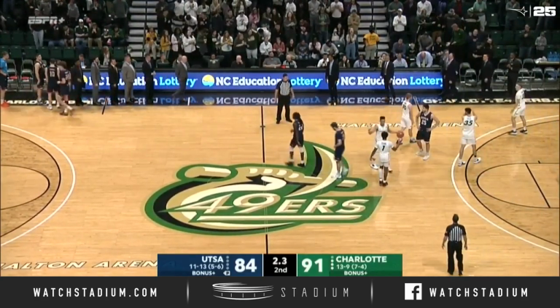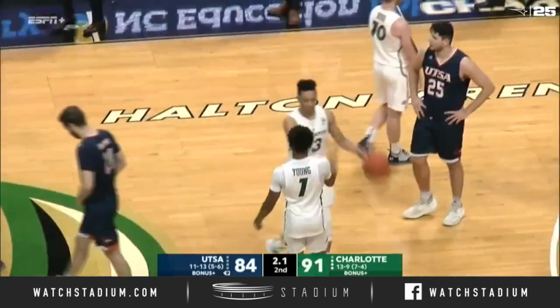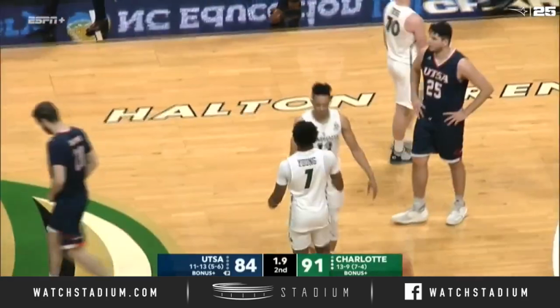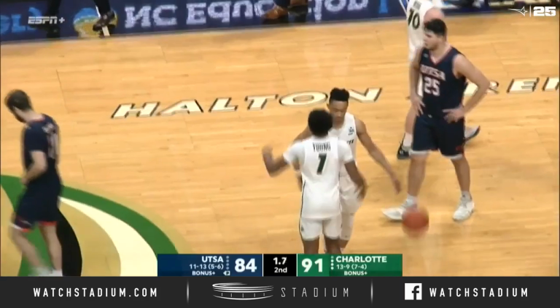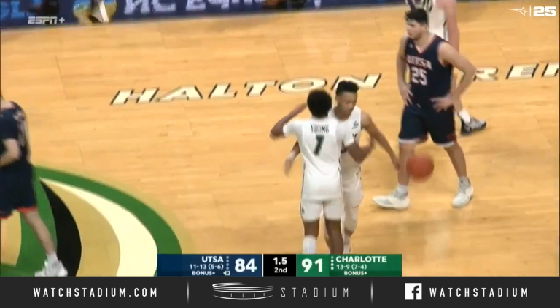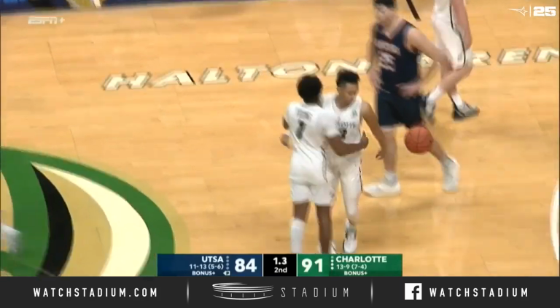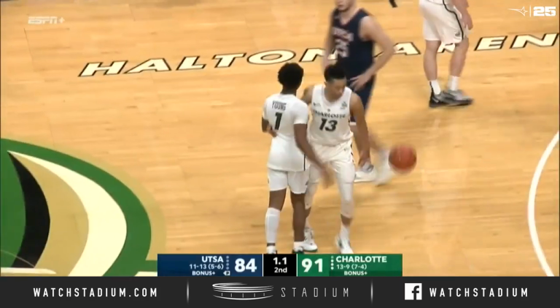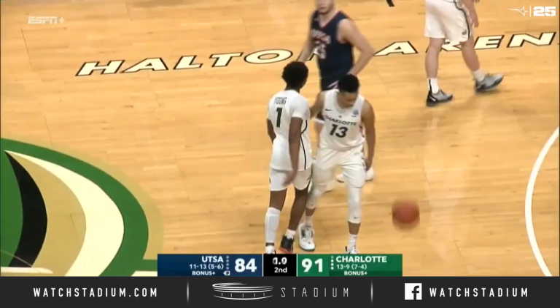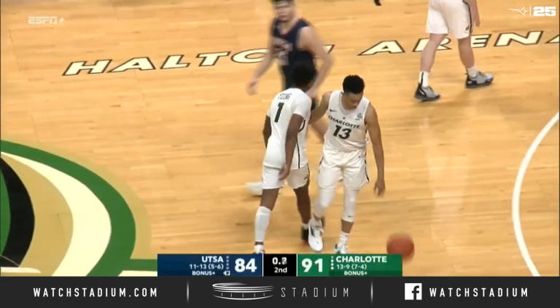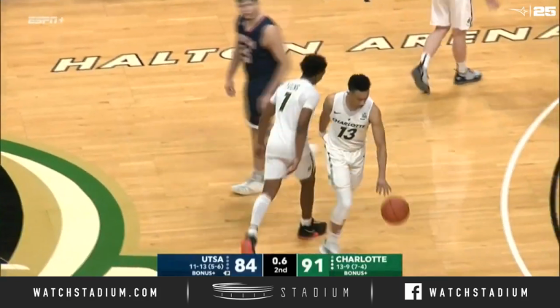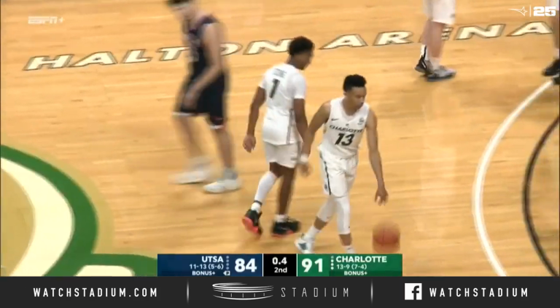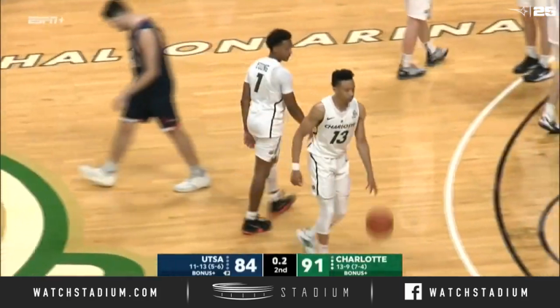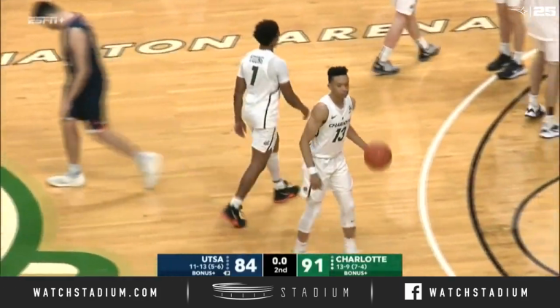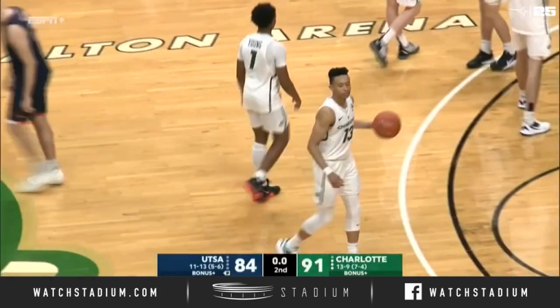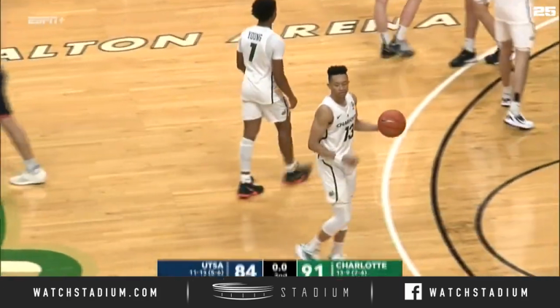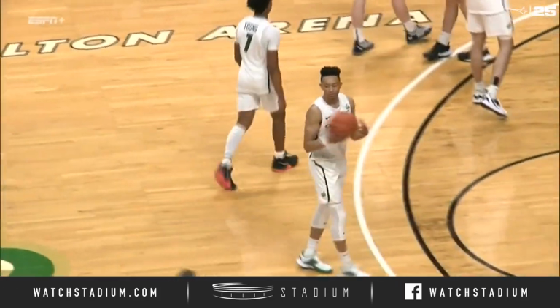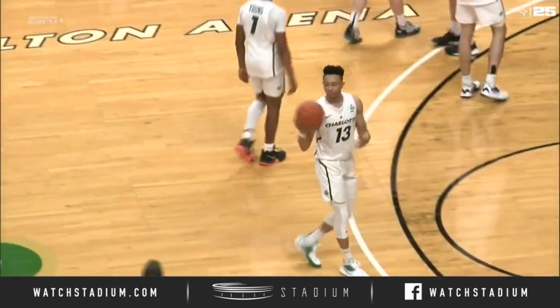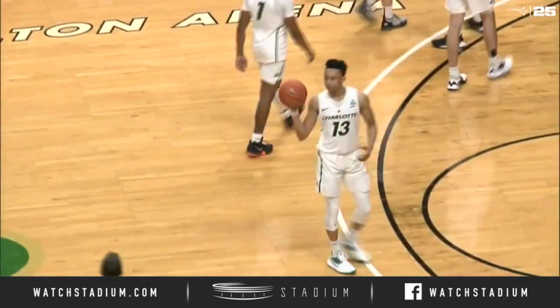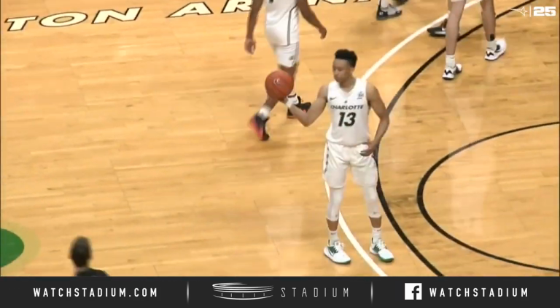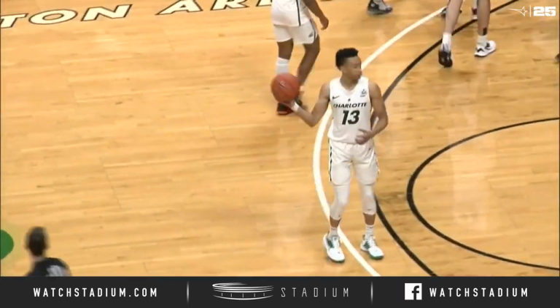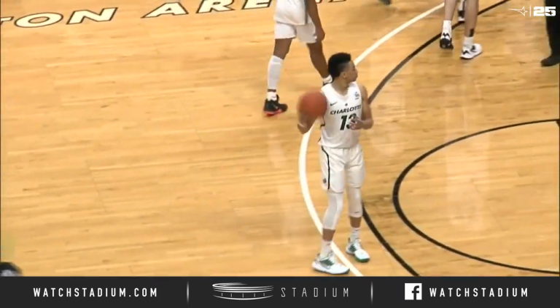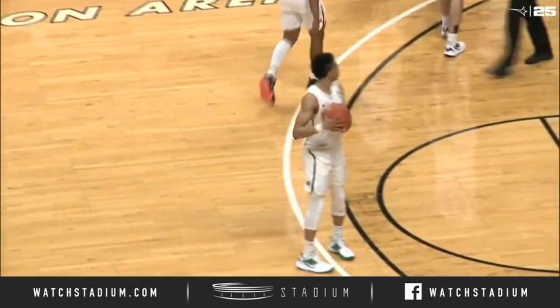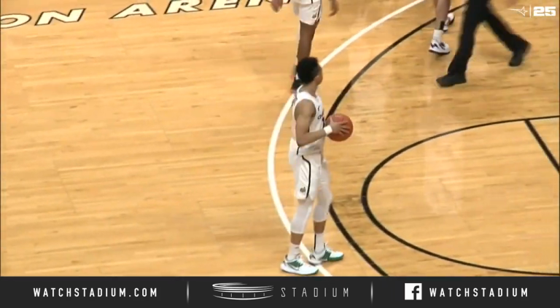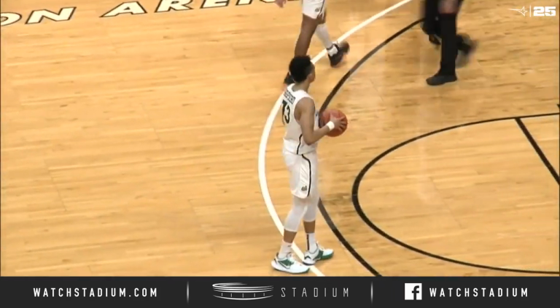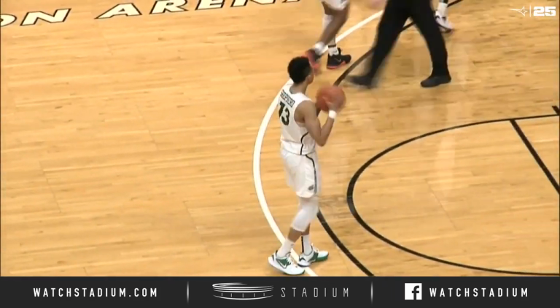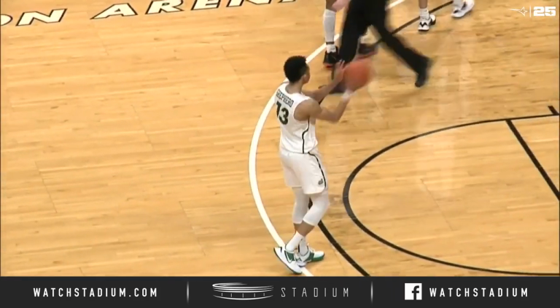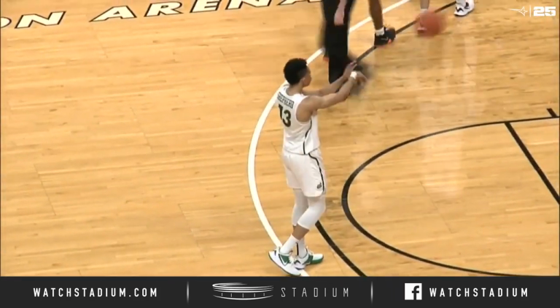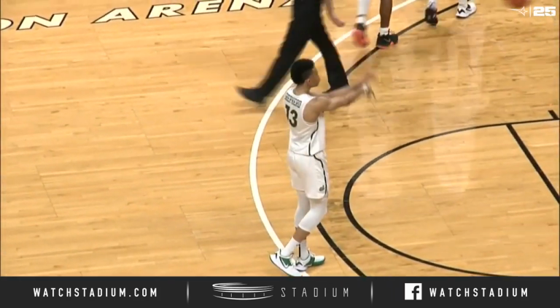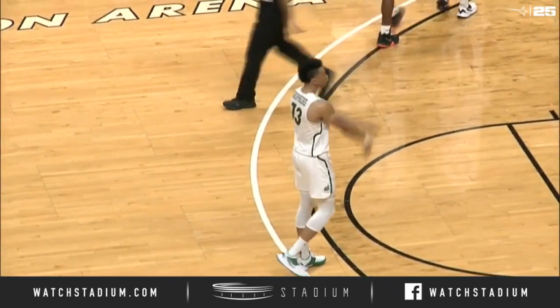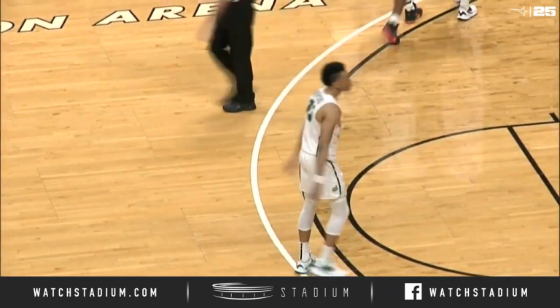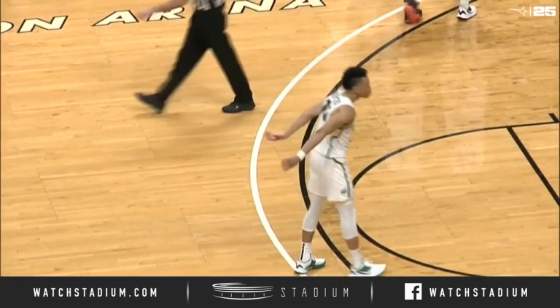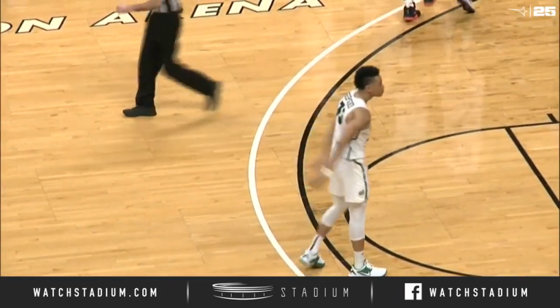And with conference pool play still ahead, there's a chance to set a record later on this month.